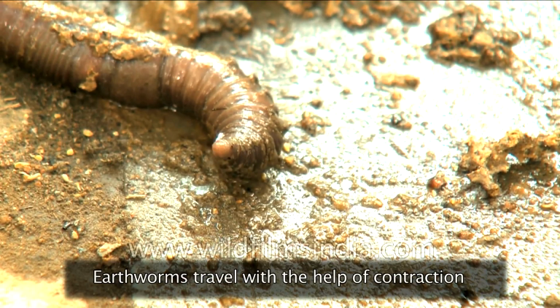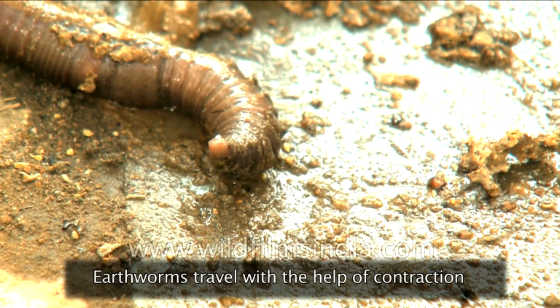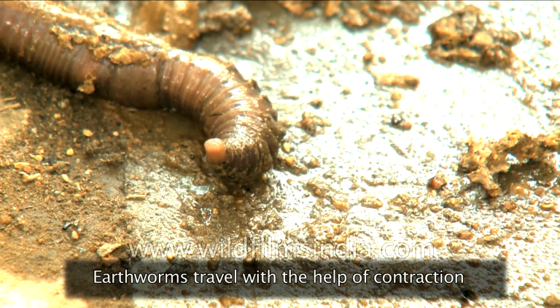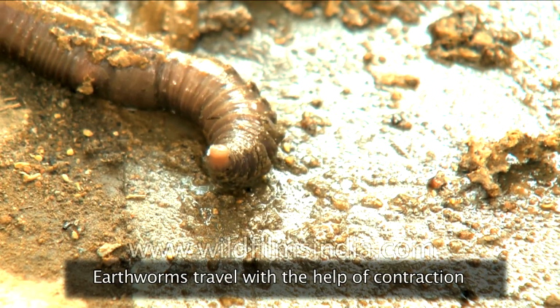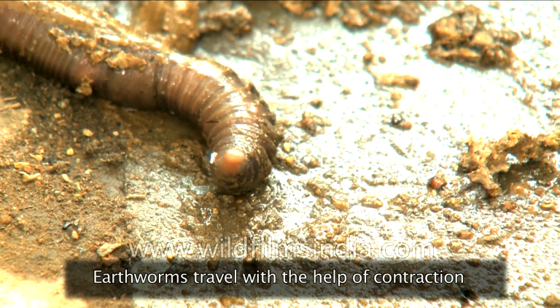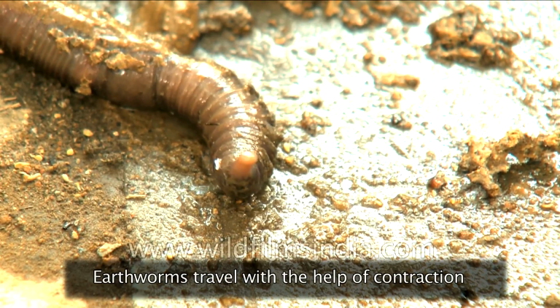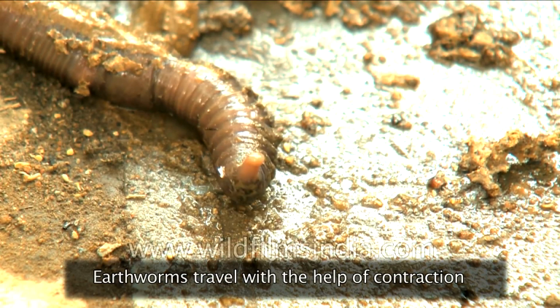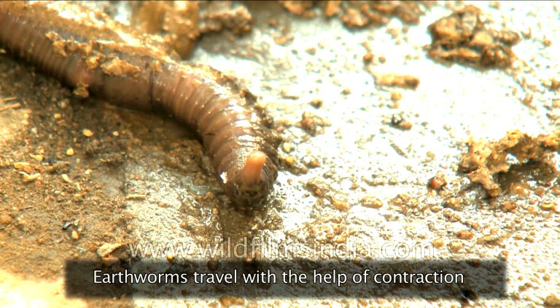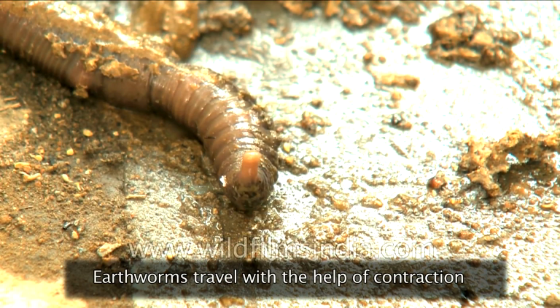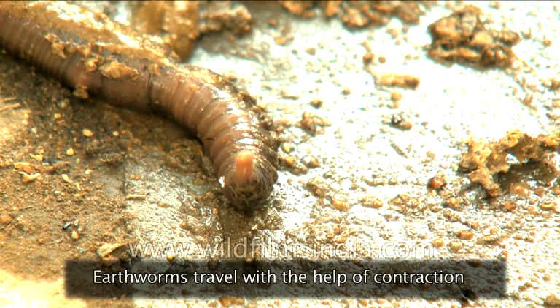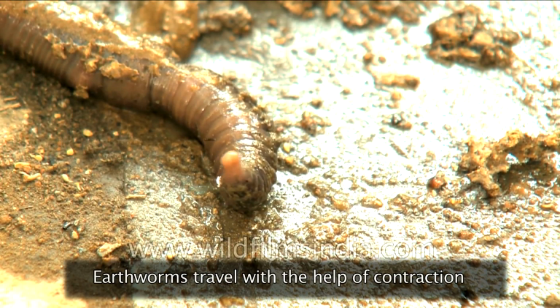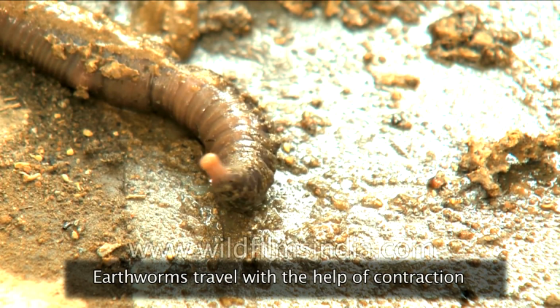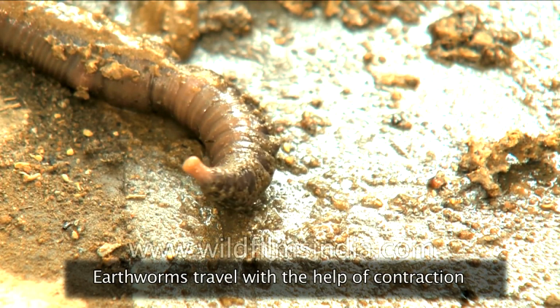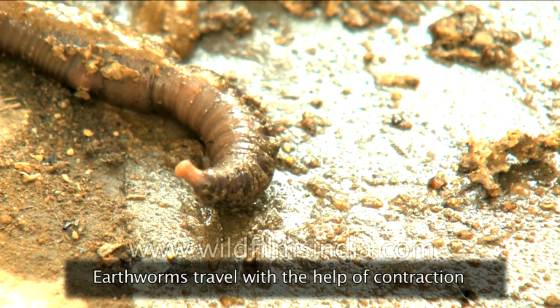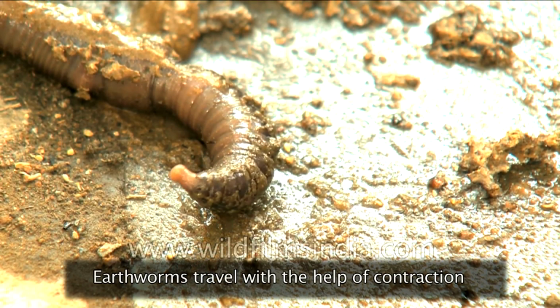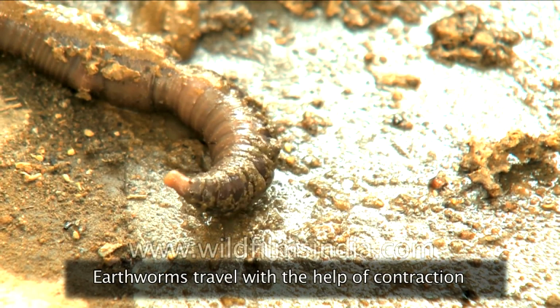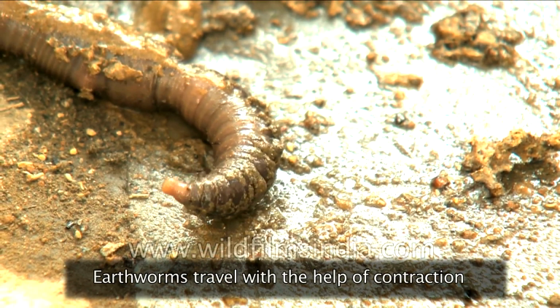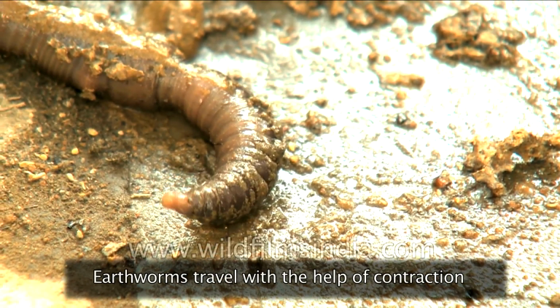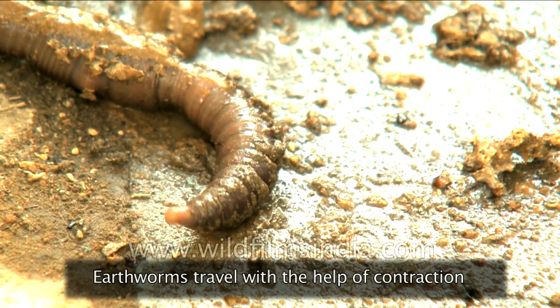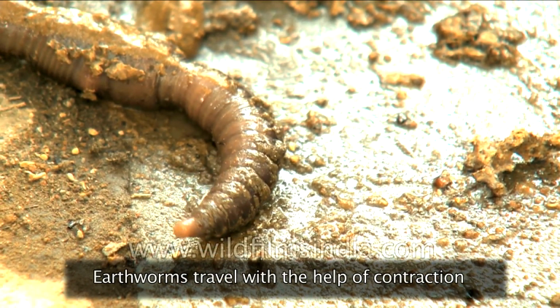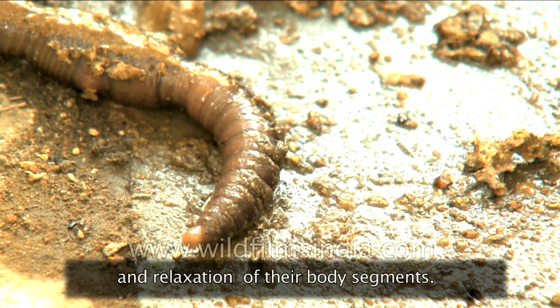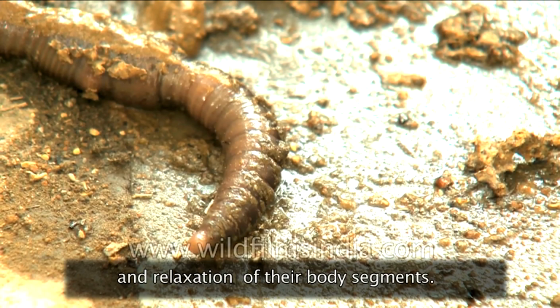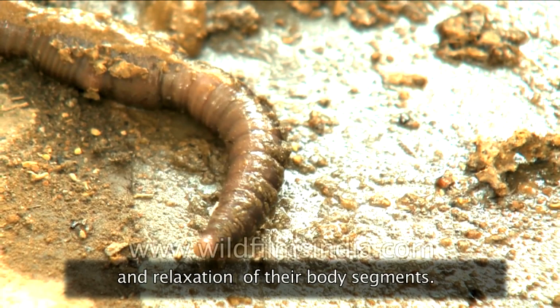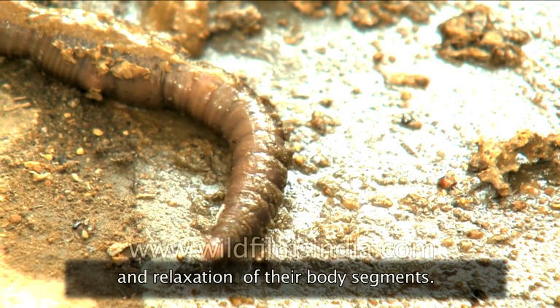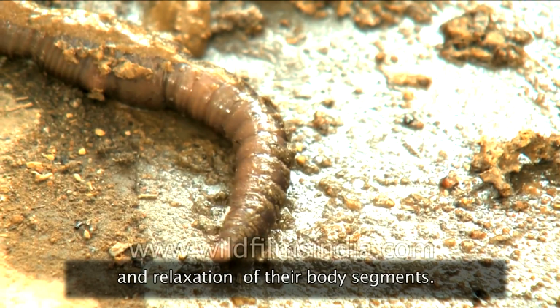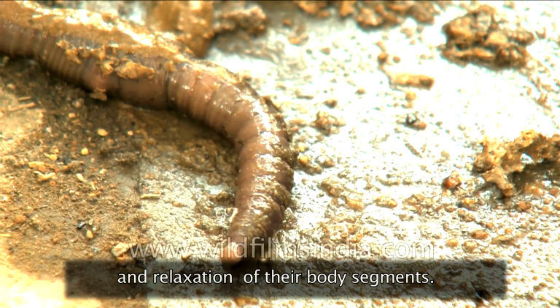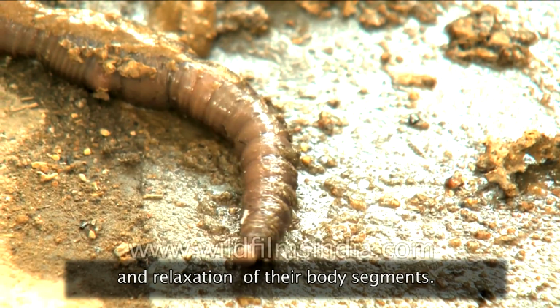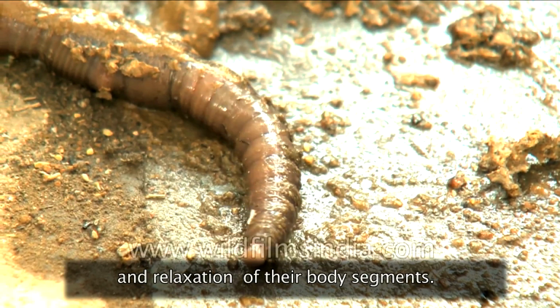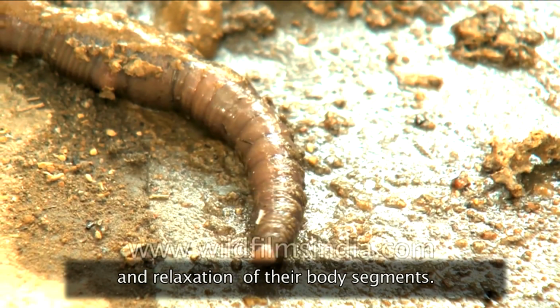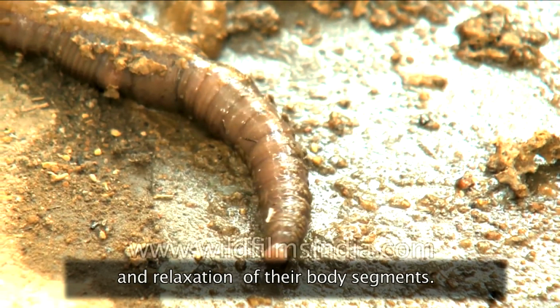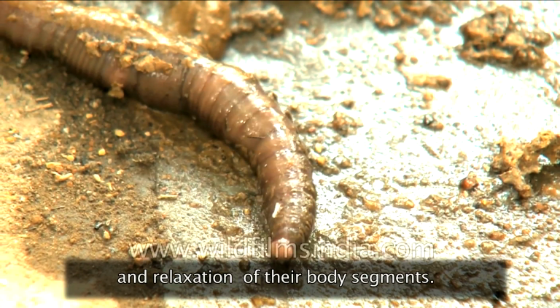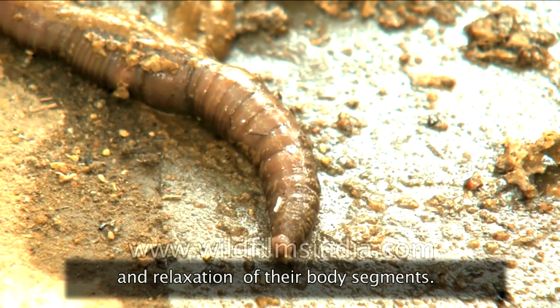Earthworms travel with the help of contraction and relaxation of their body segments.